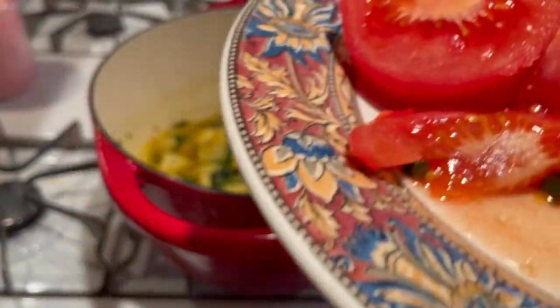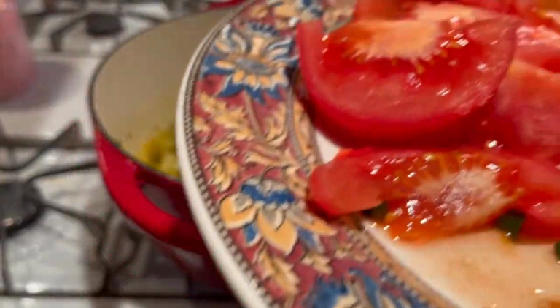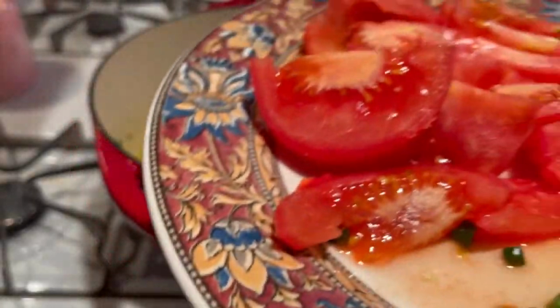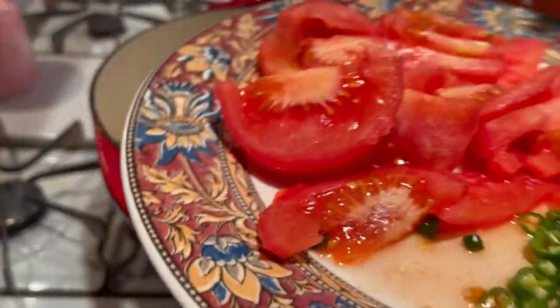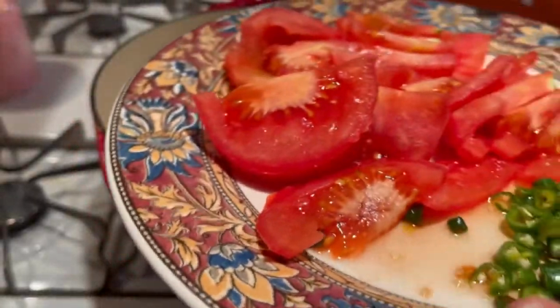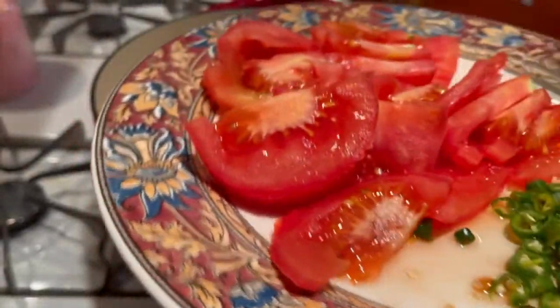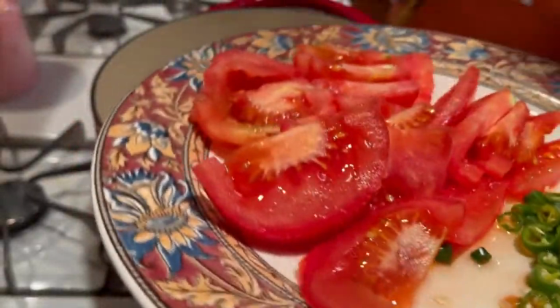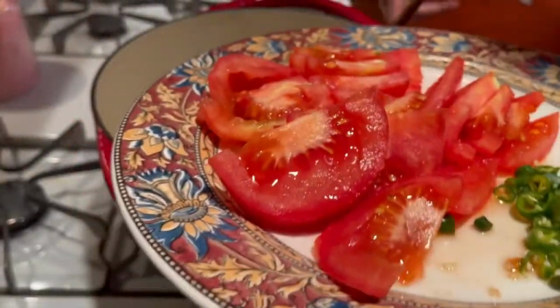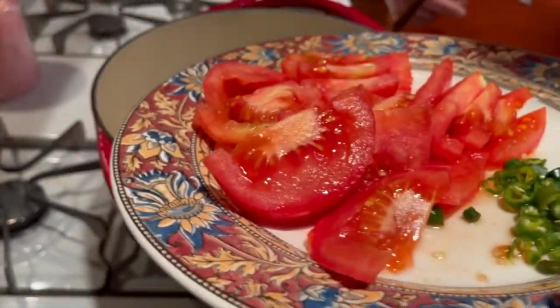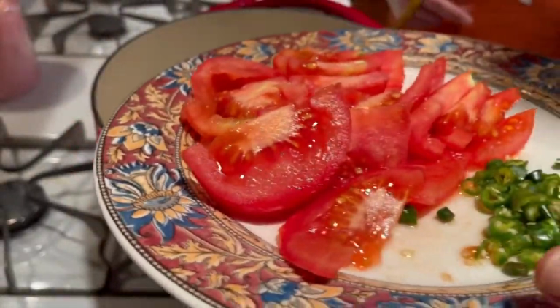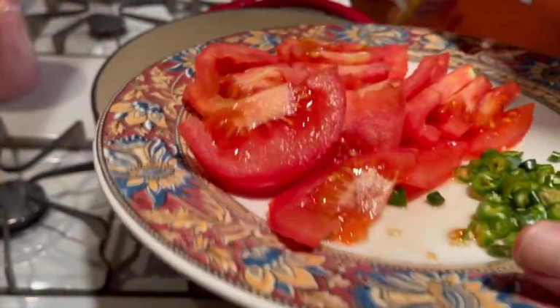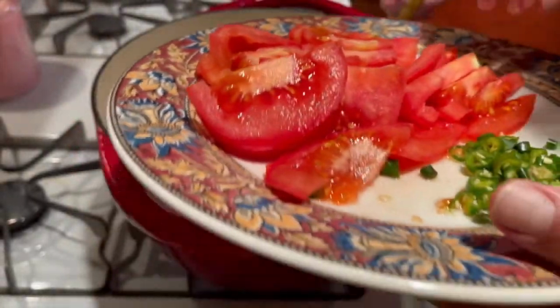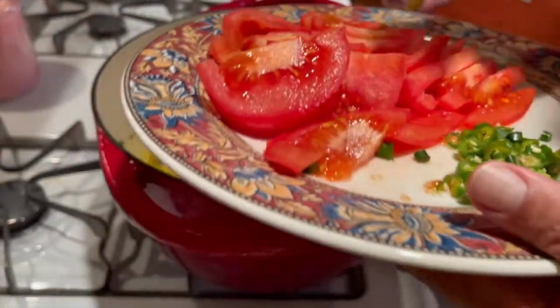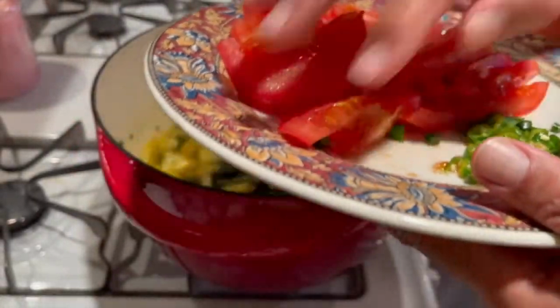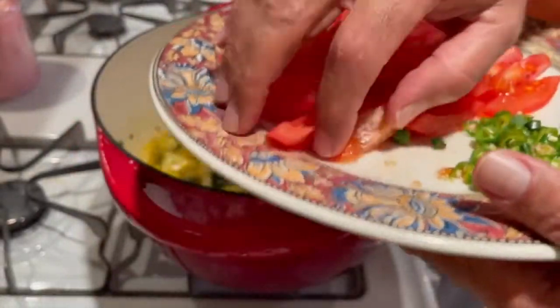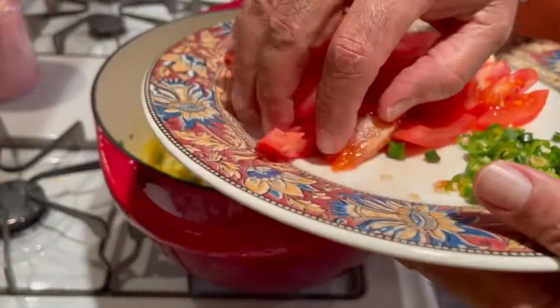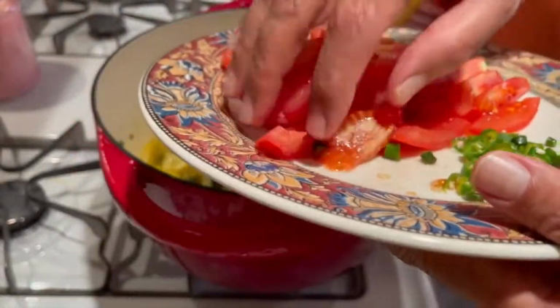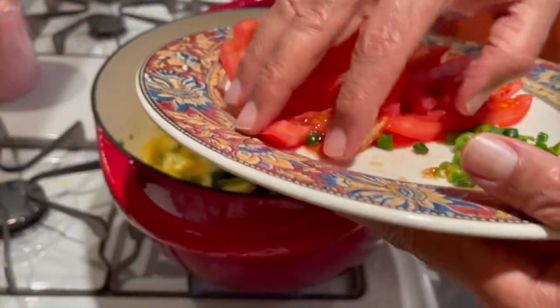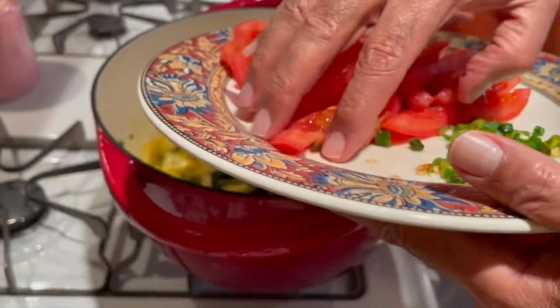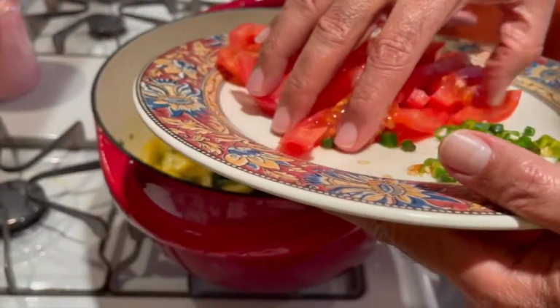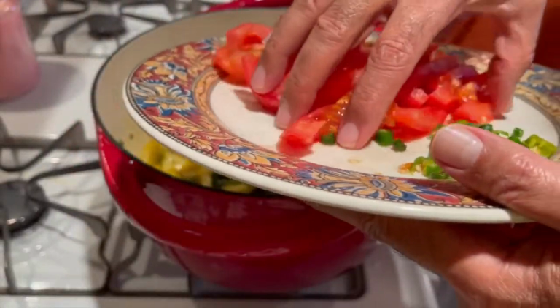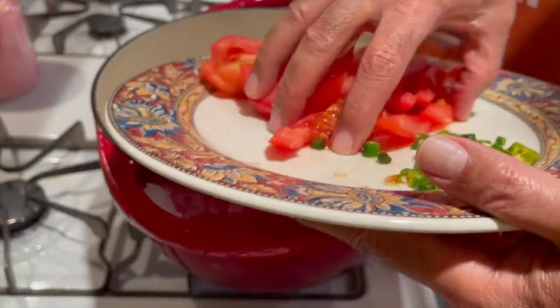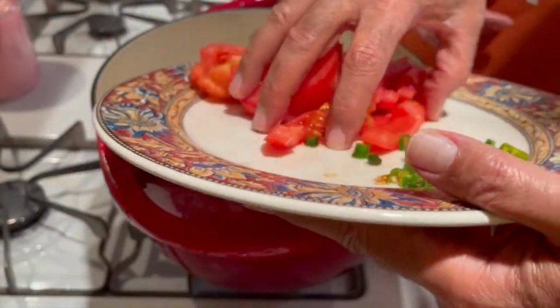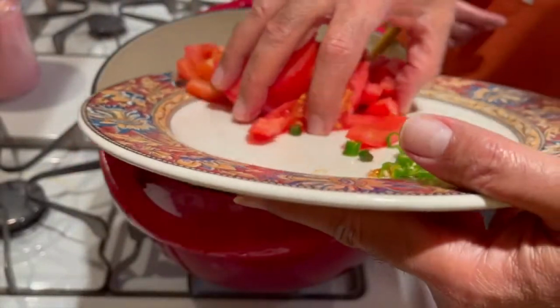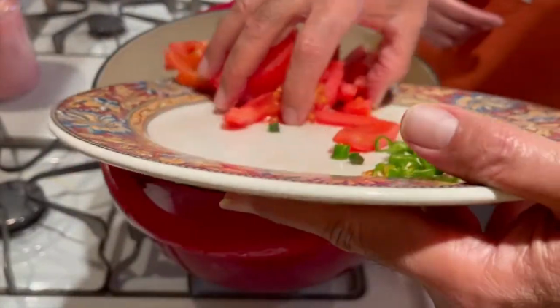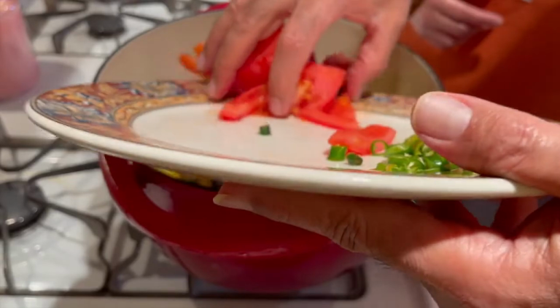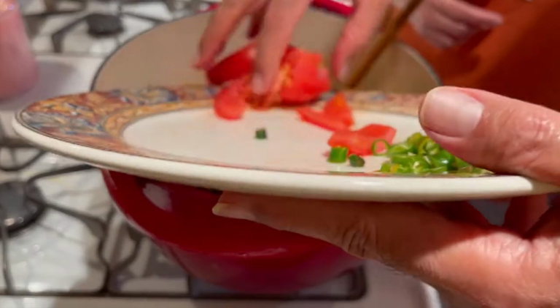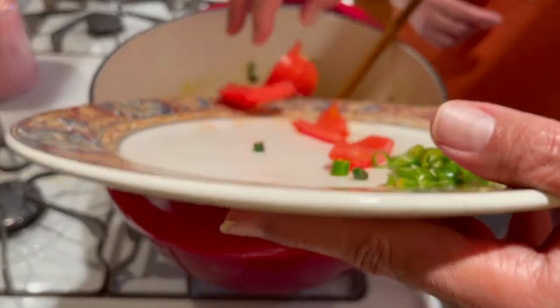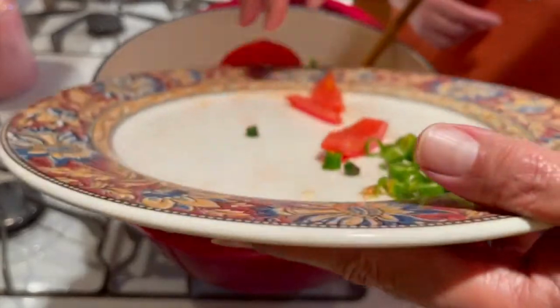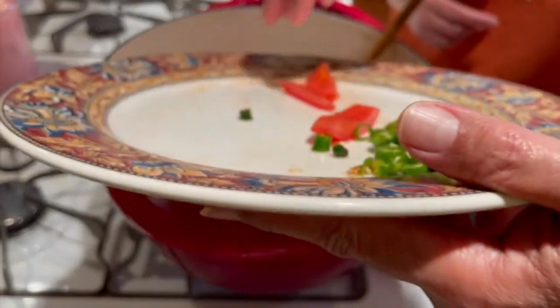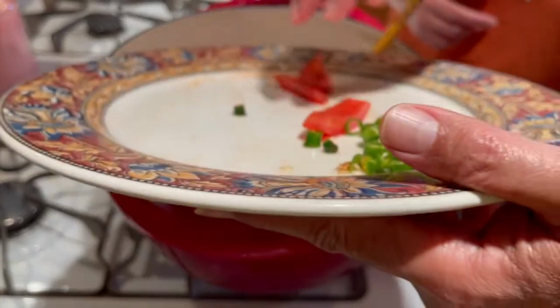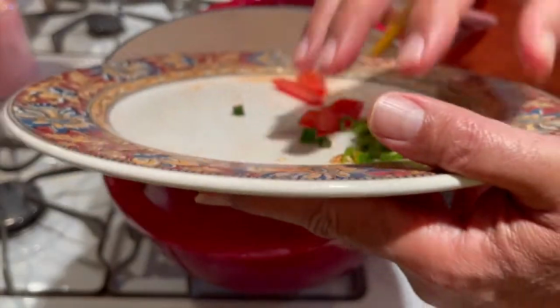Last but not least, we are going to add the tomatoes and green chilies.